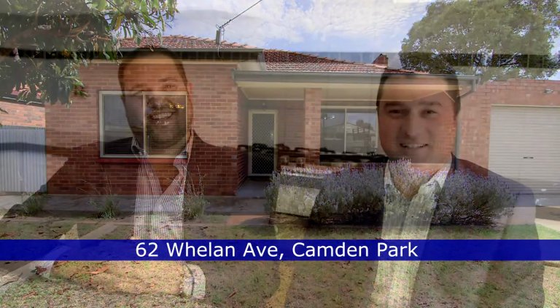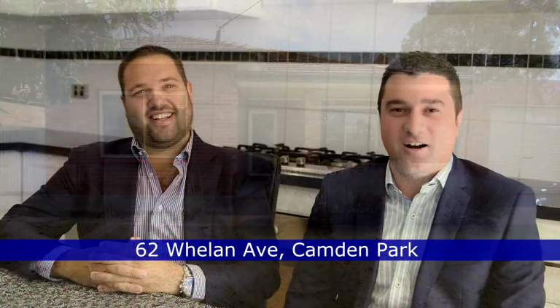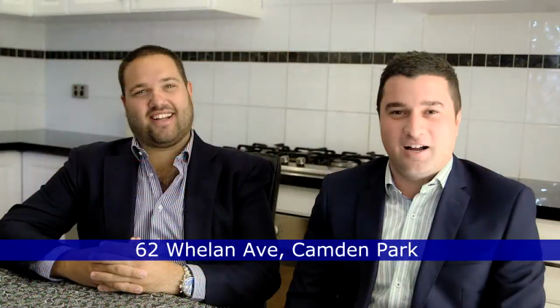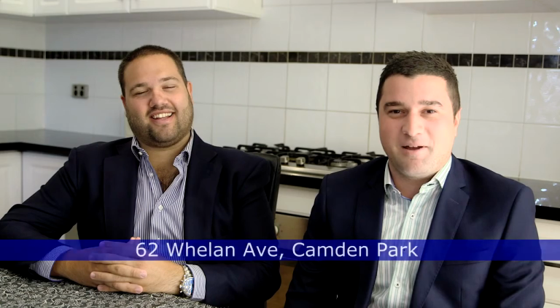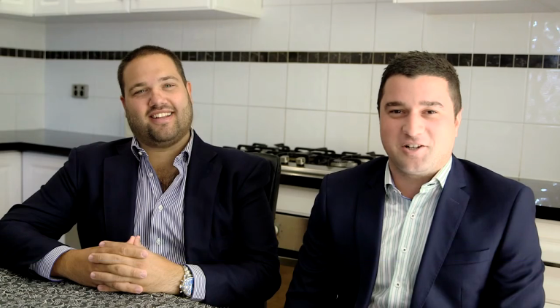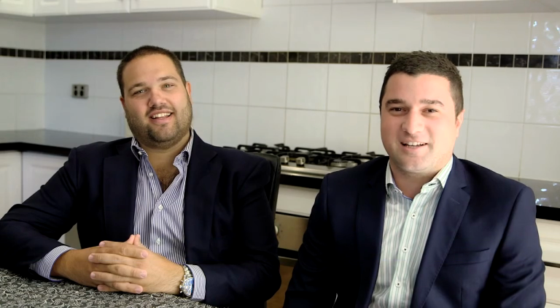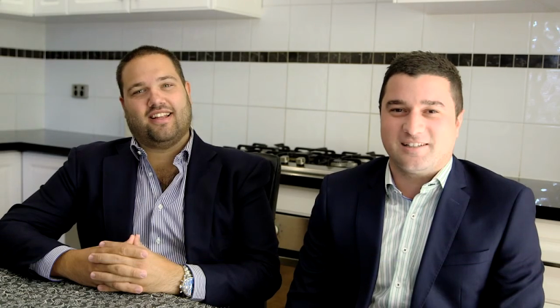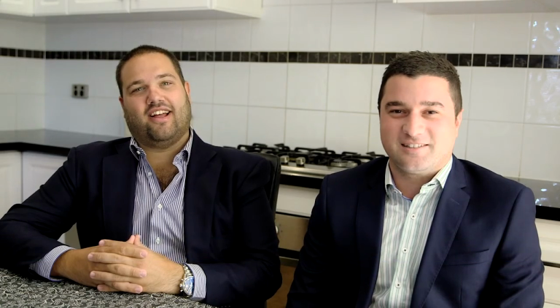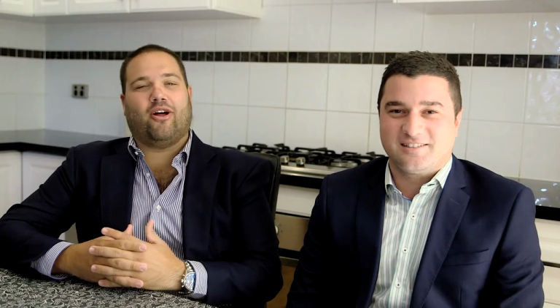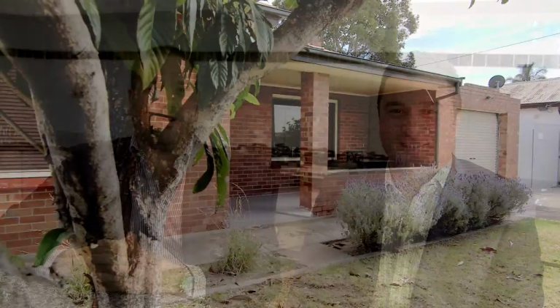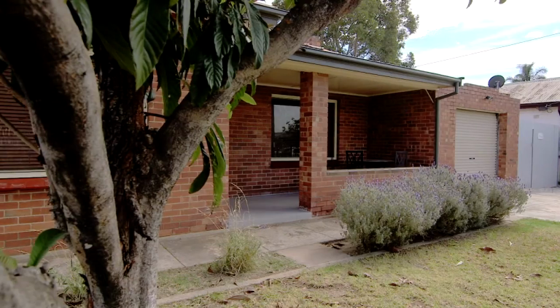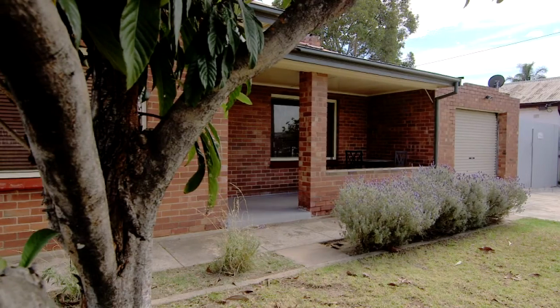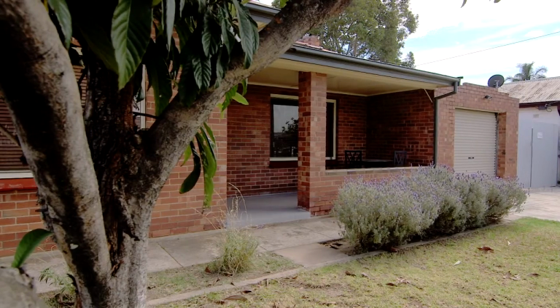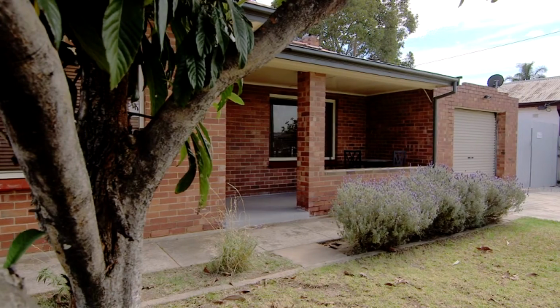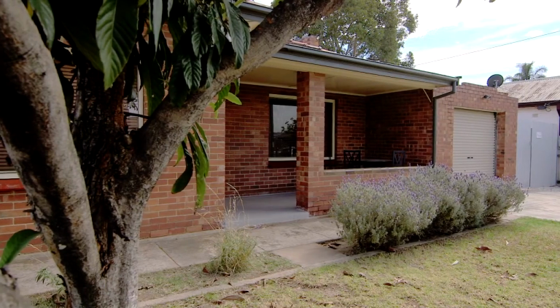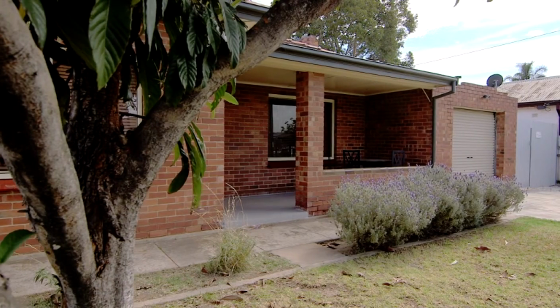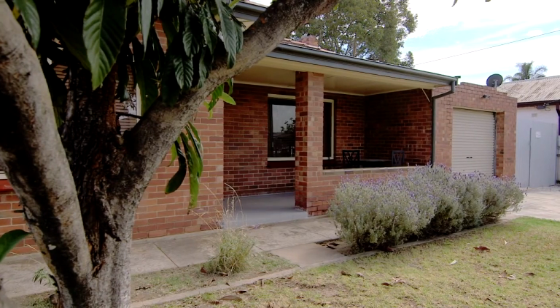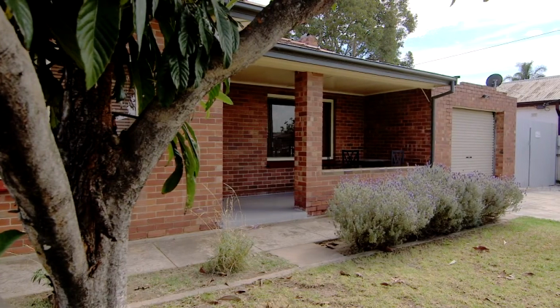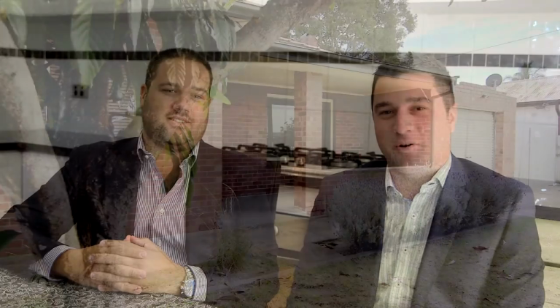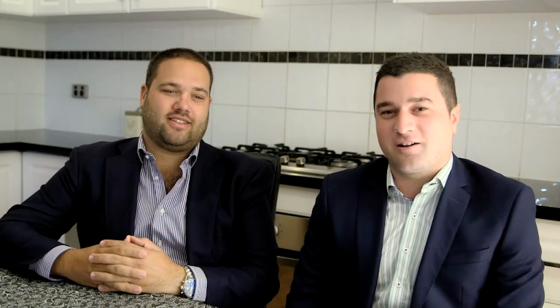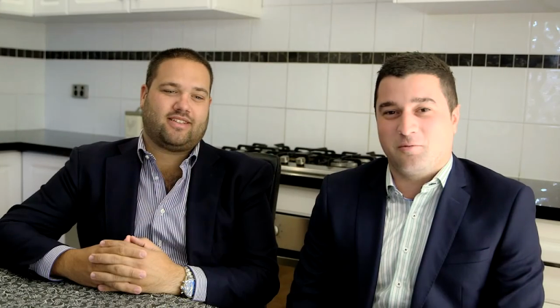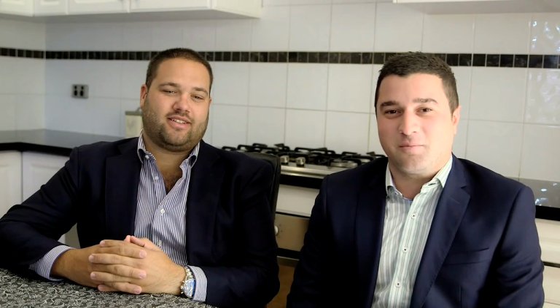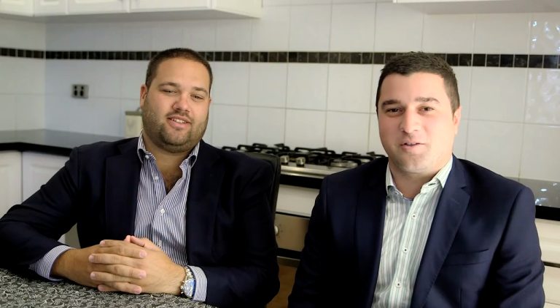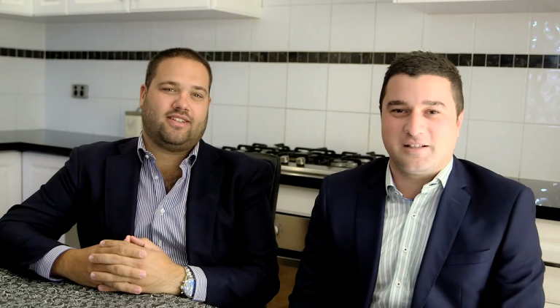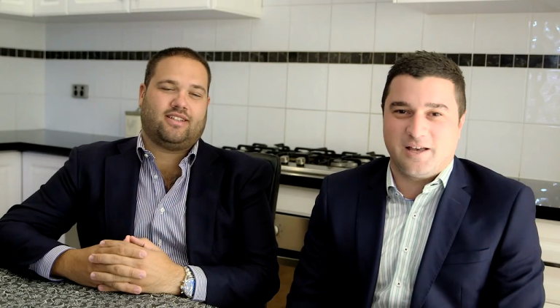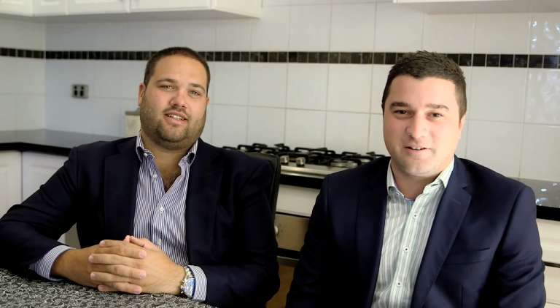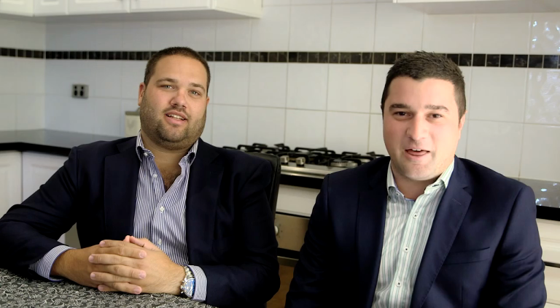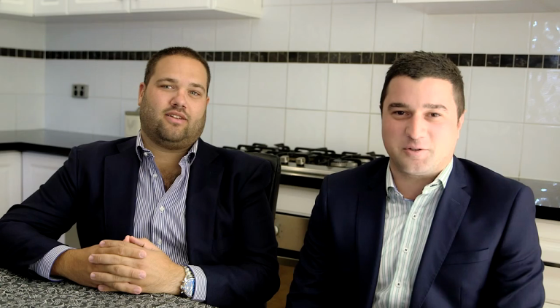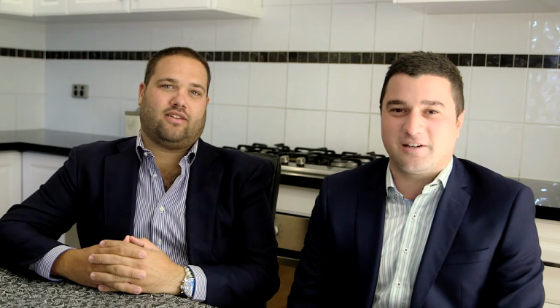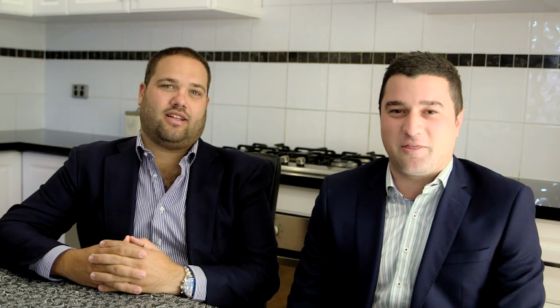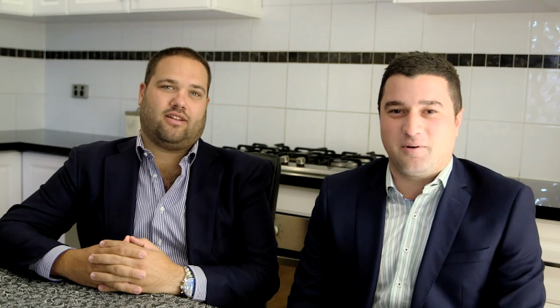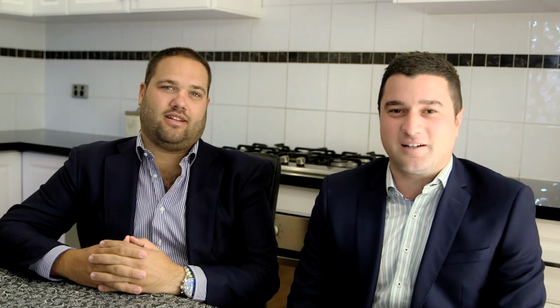Hi, I'm Angelo Nicholas and I'm Jonathan Kiritsis, and together we'd like to welcome you to 27 Athol Street, Athol Park.